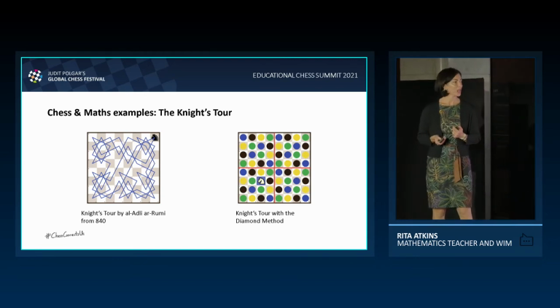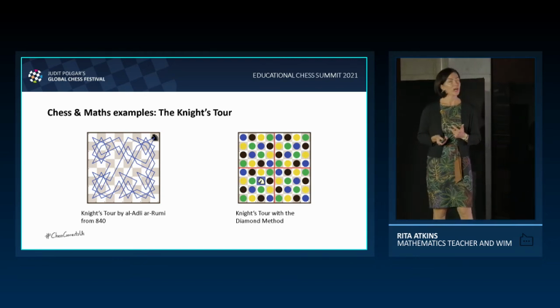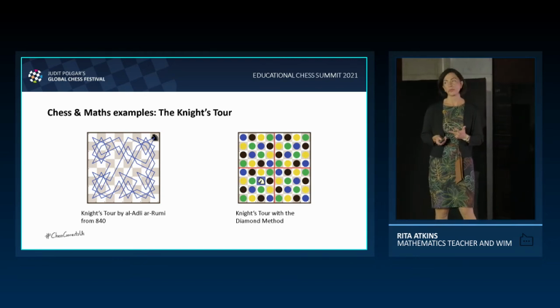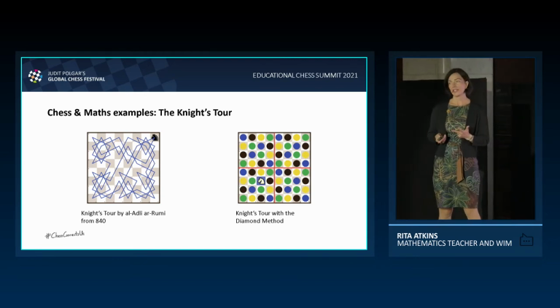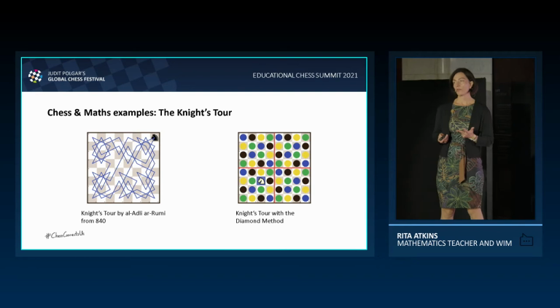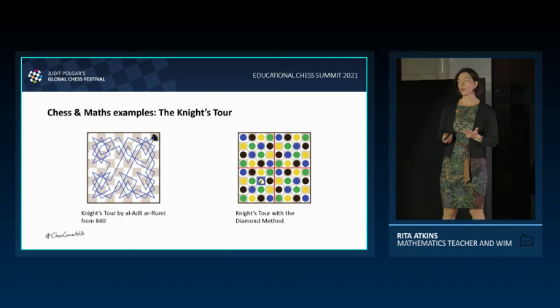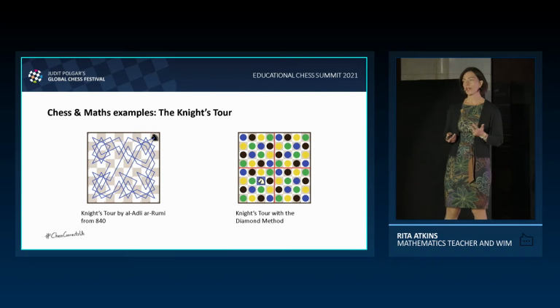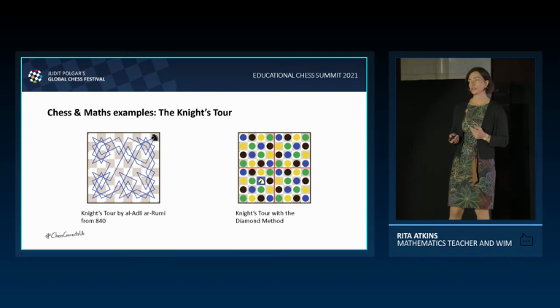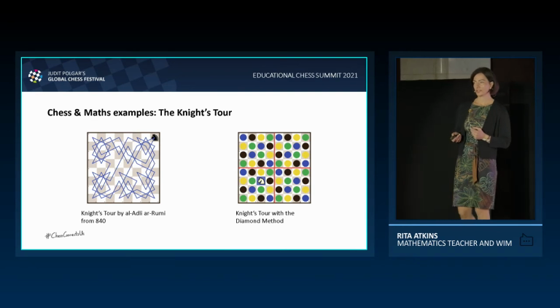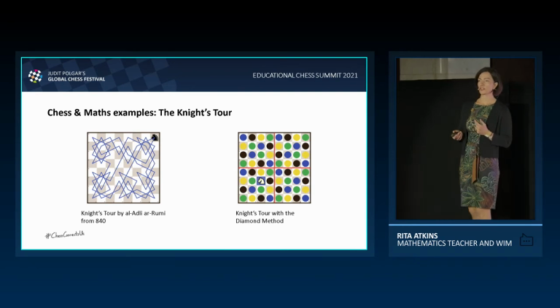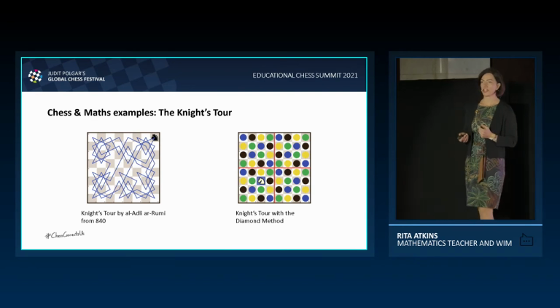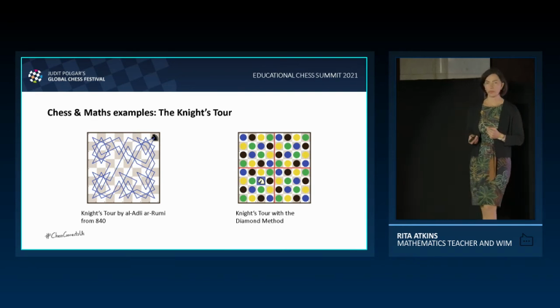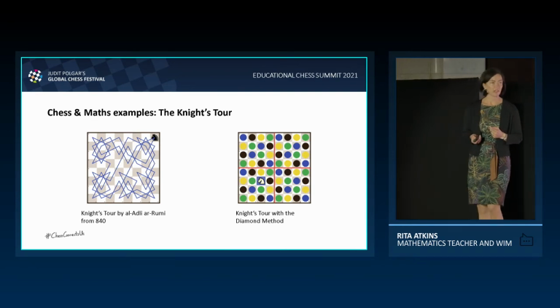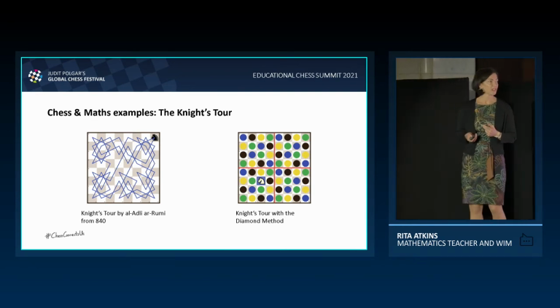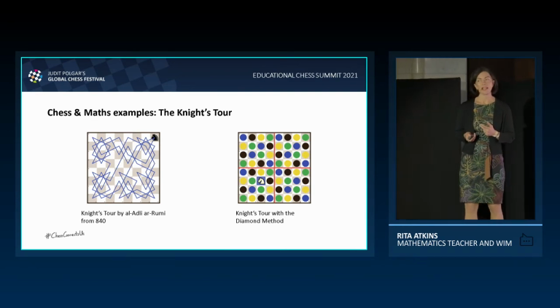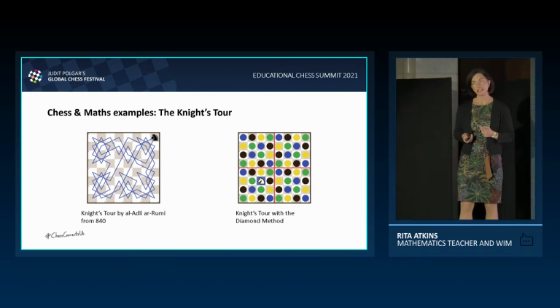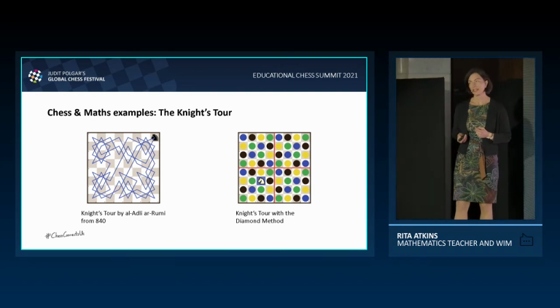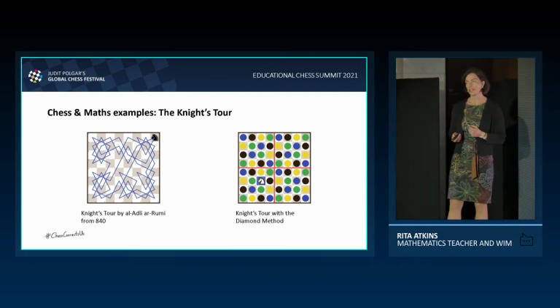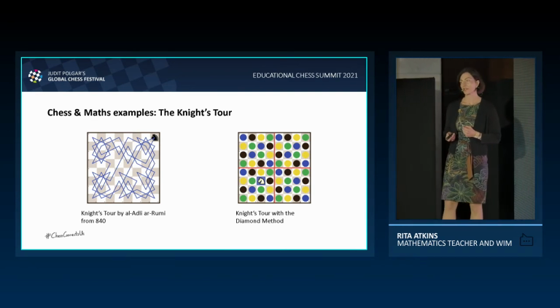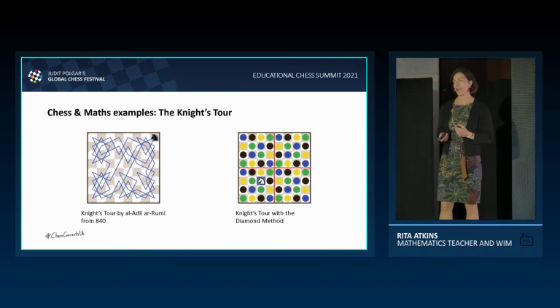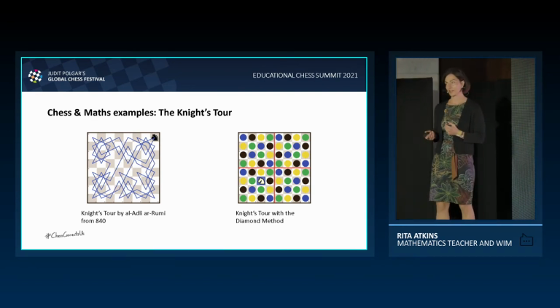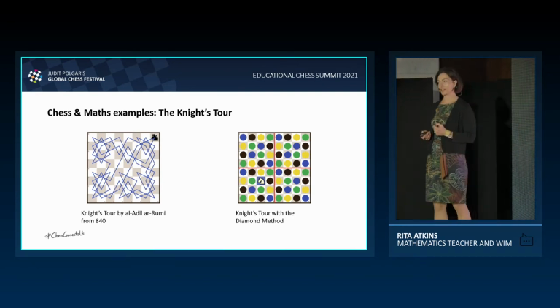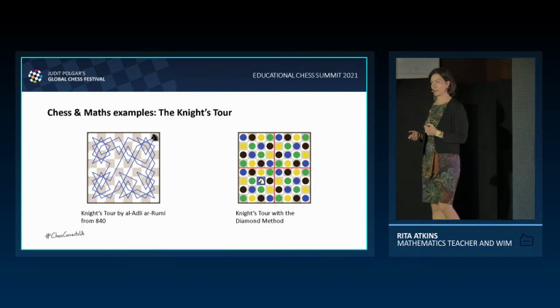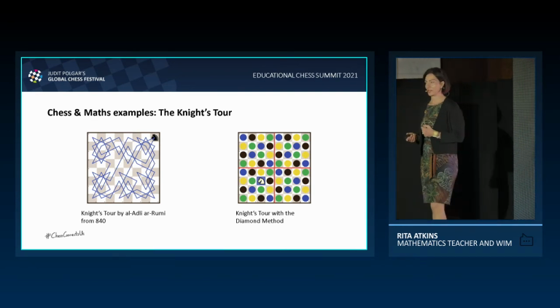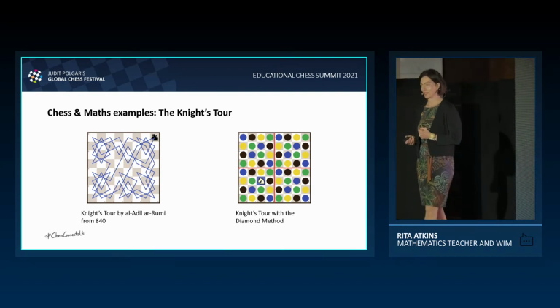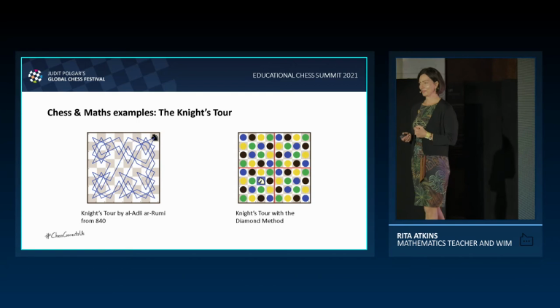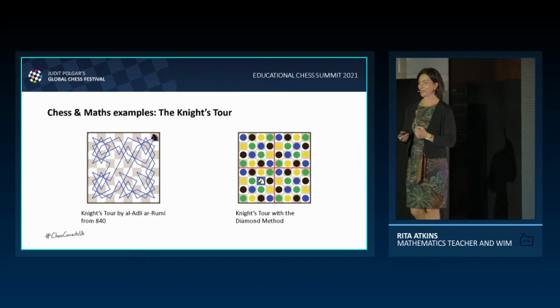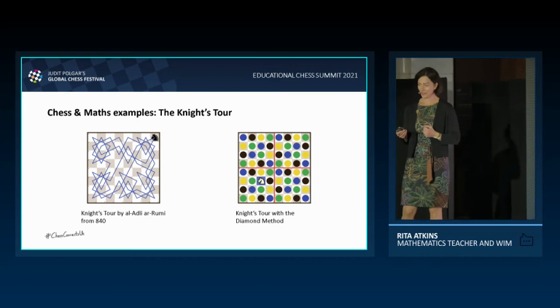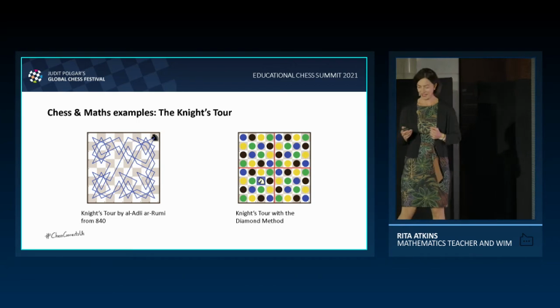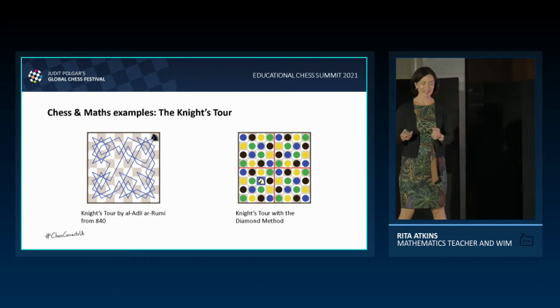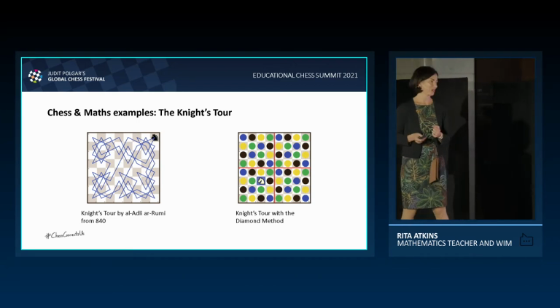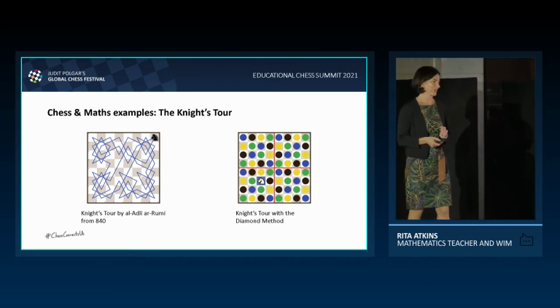By the way, there are more knight's tours on the chessboard than the estimated number of galaxies in the universe, so you can take your pick.